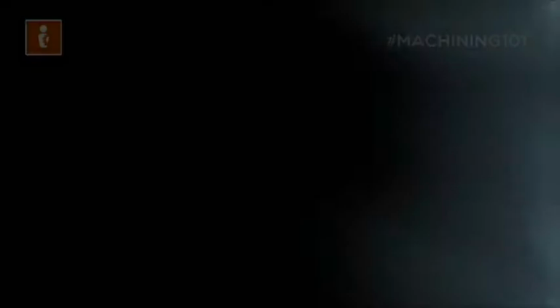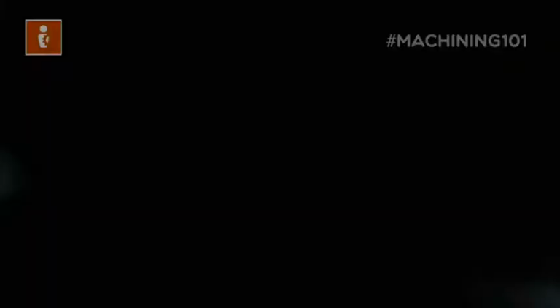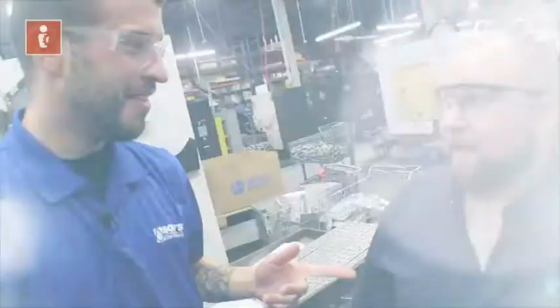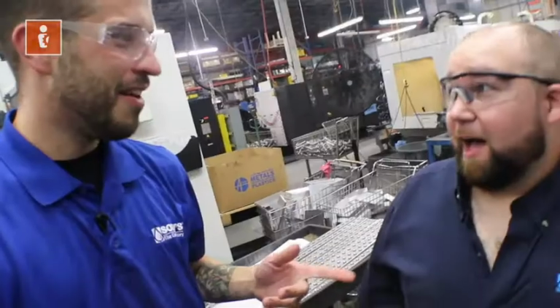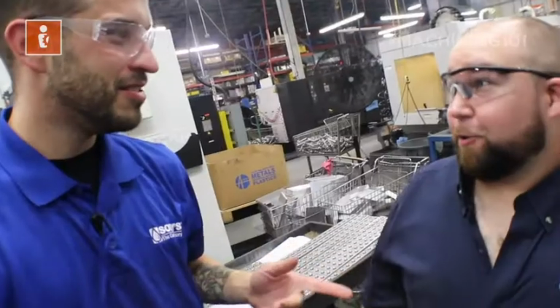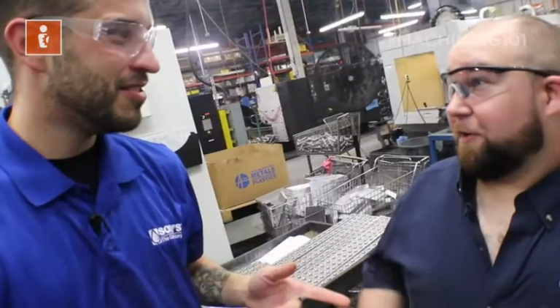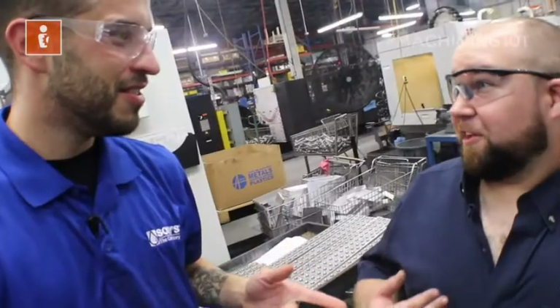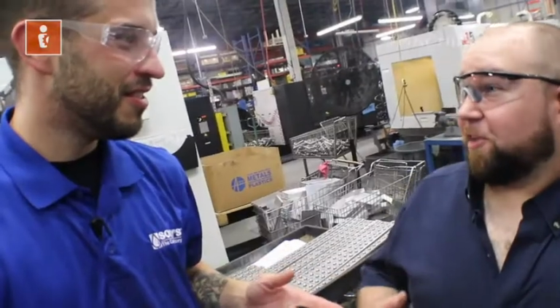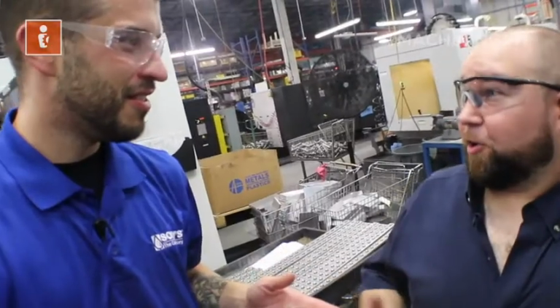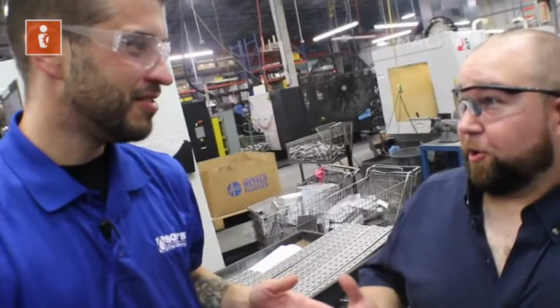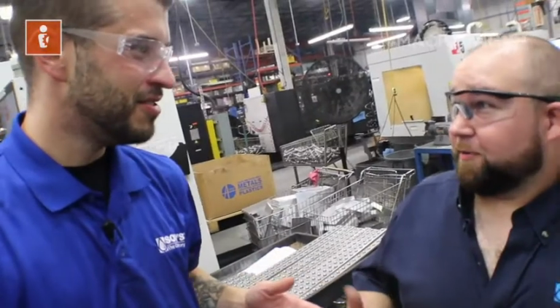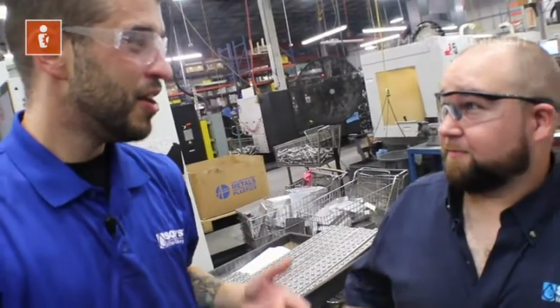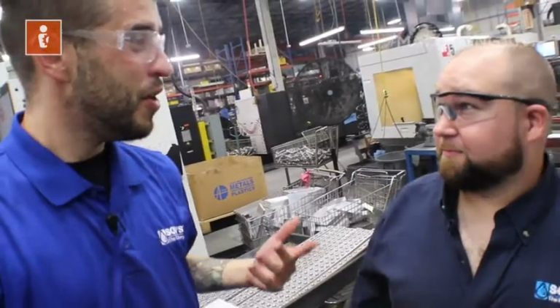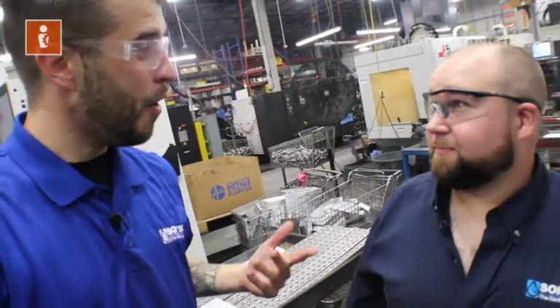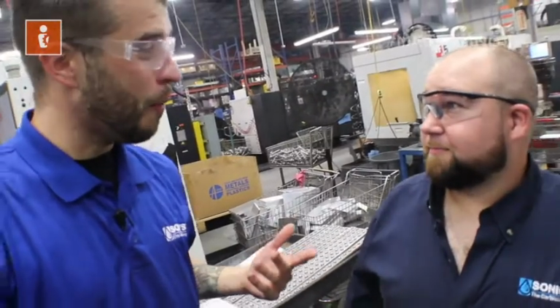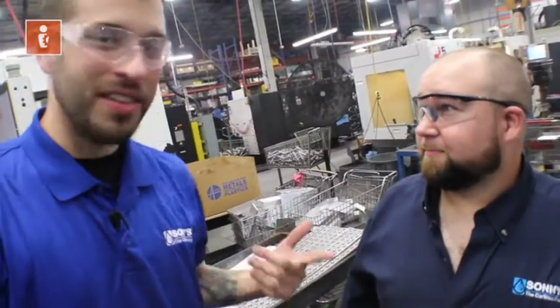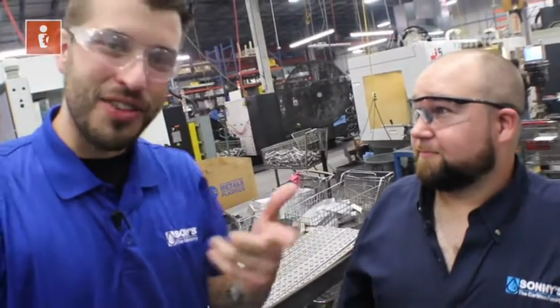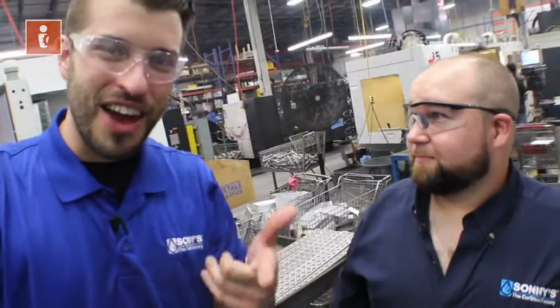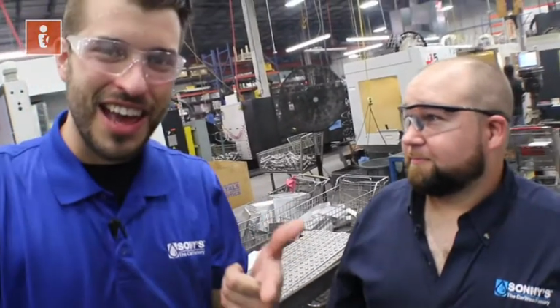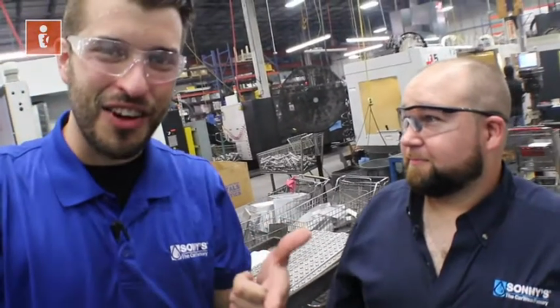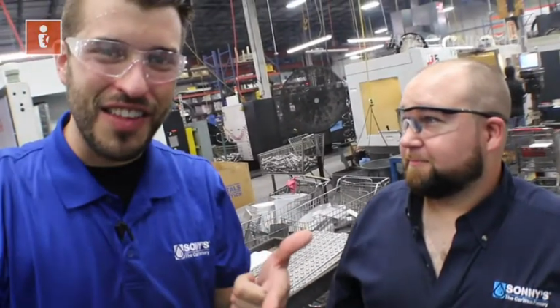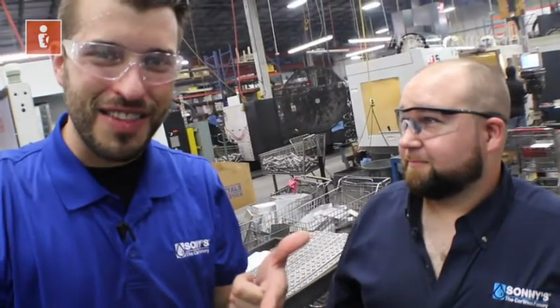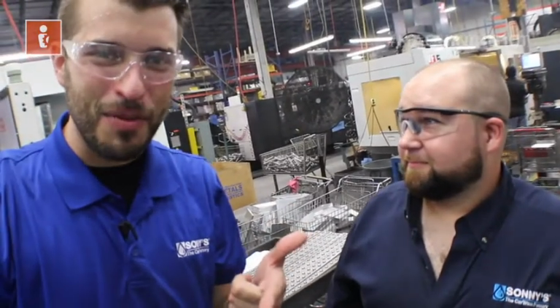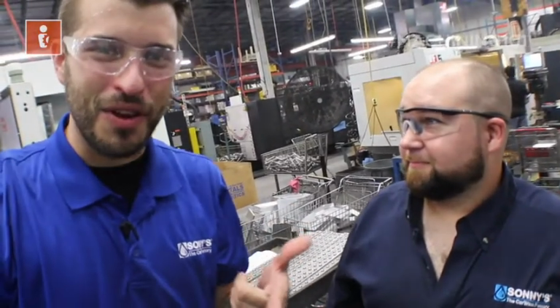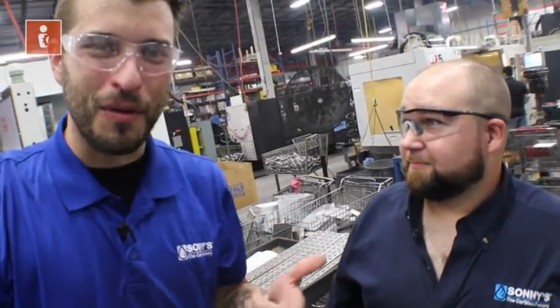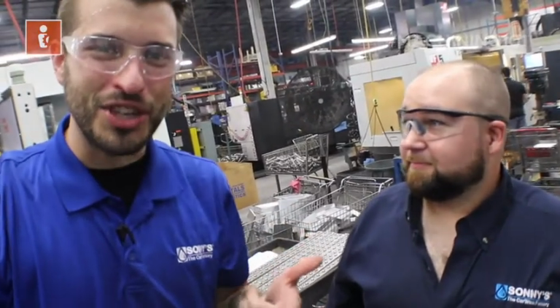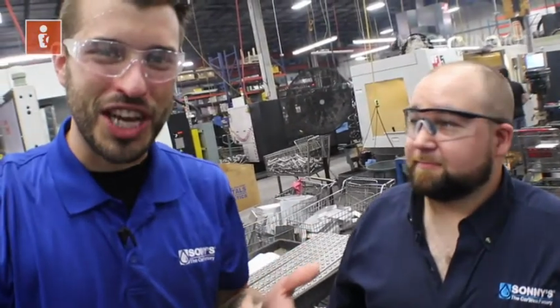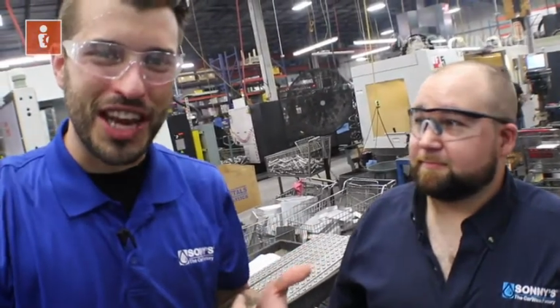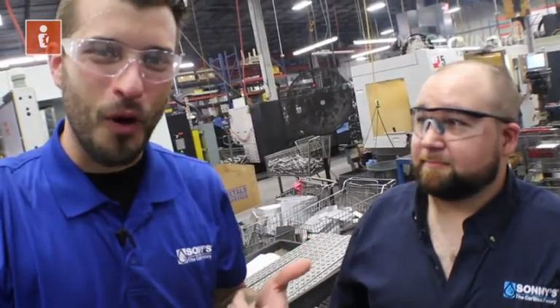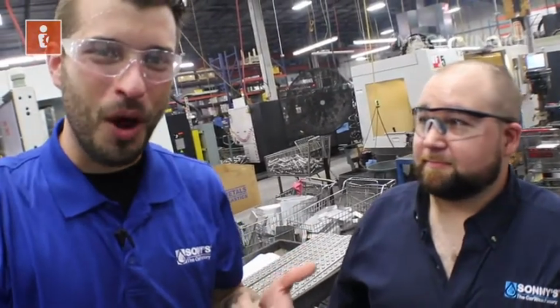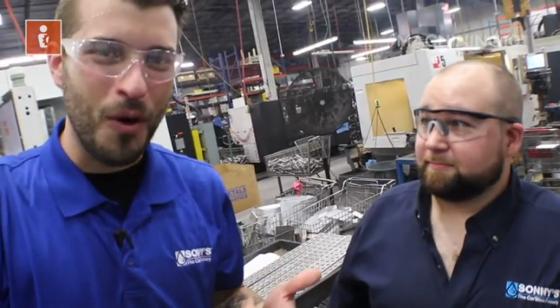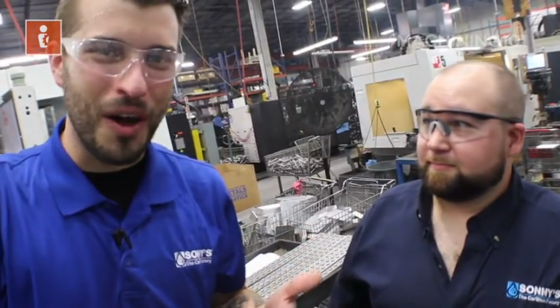I know what offsets are — do you? No, but let's find out on this episode of Machining 101.